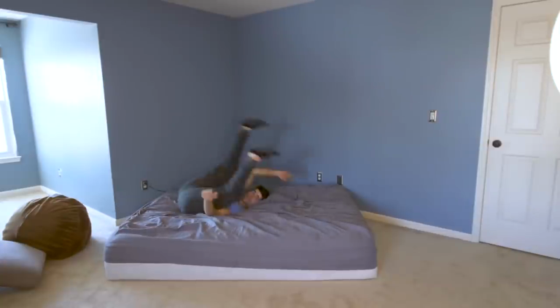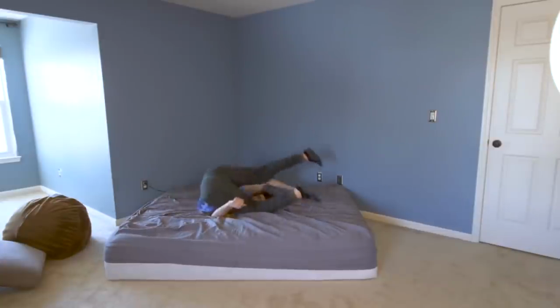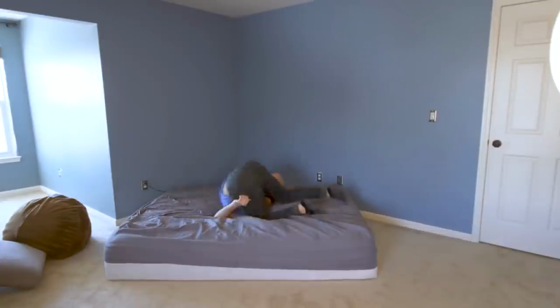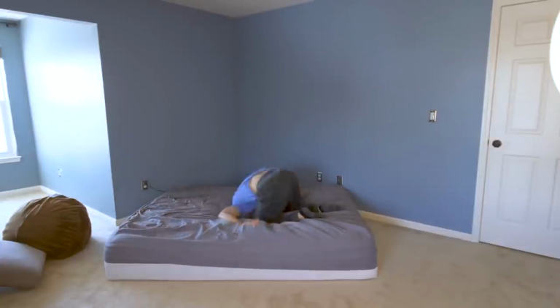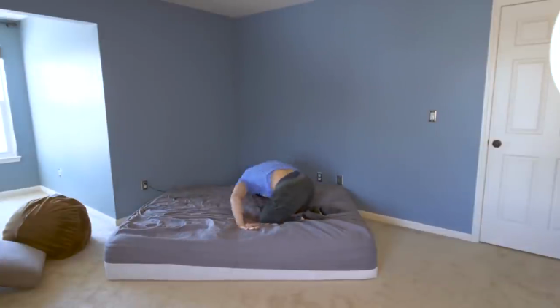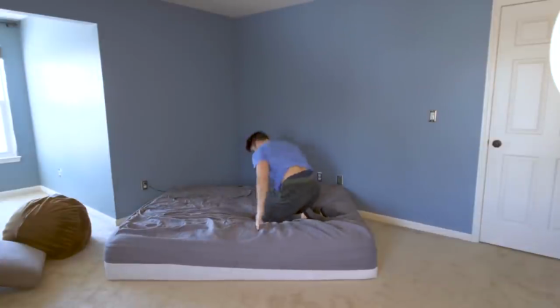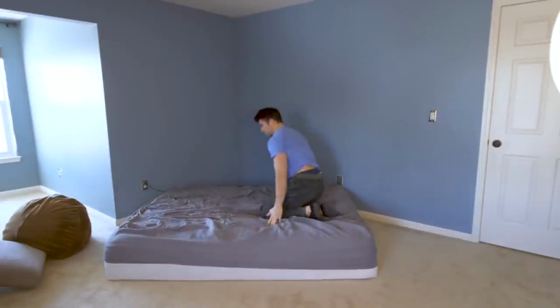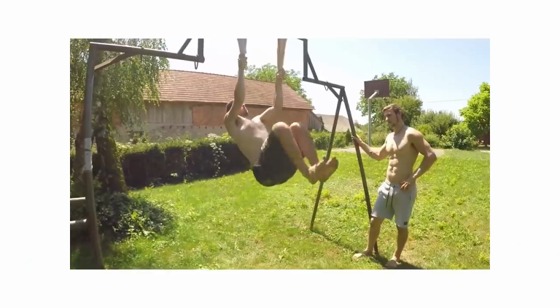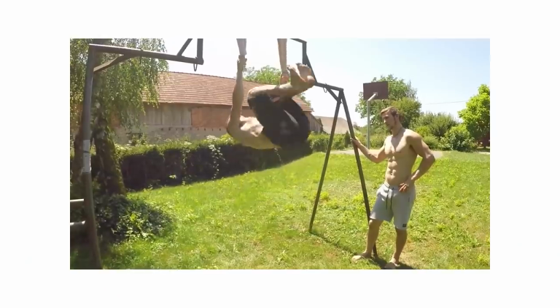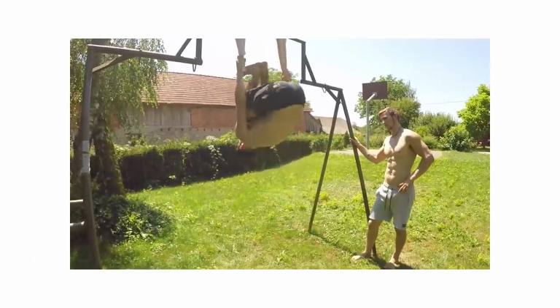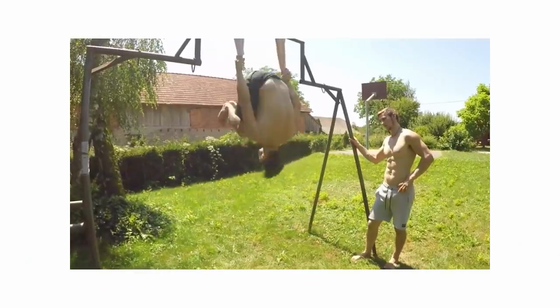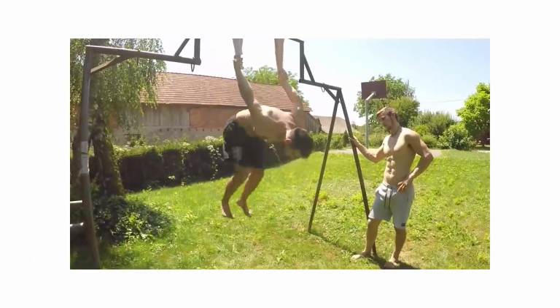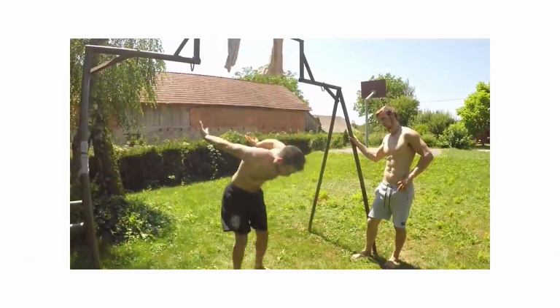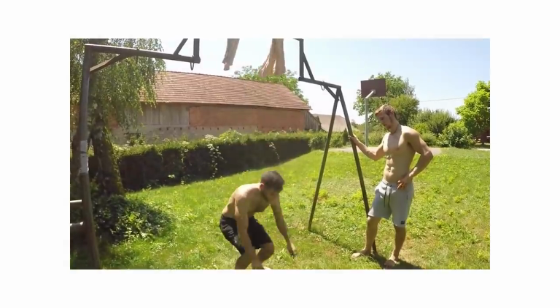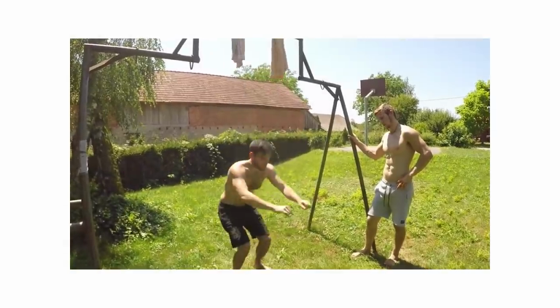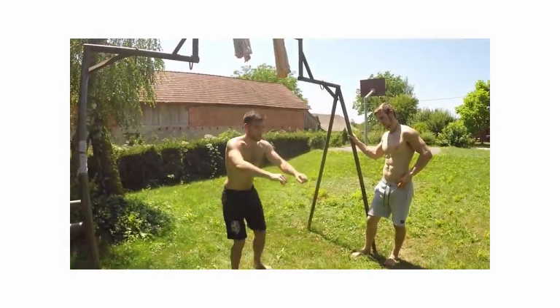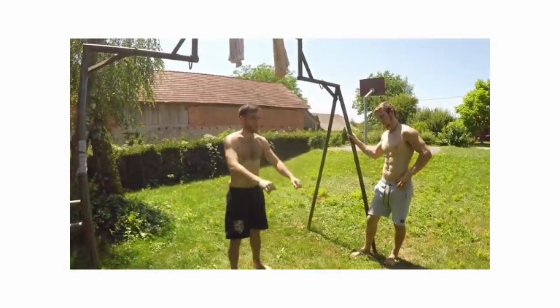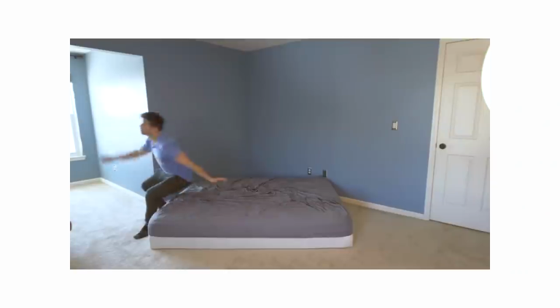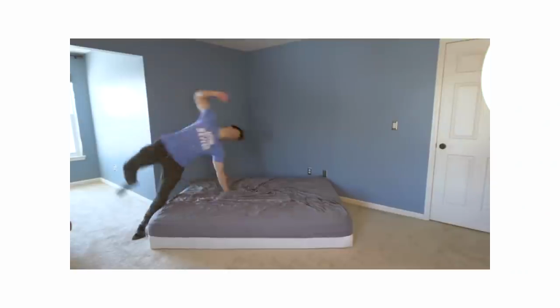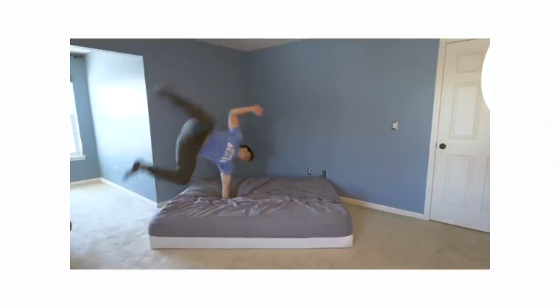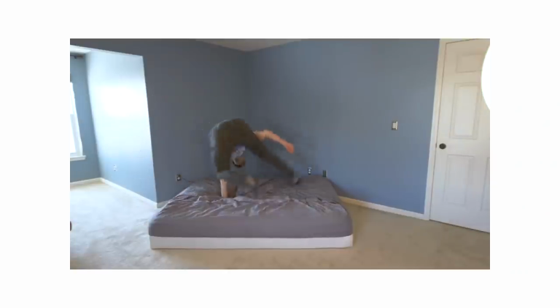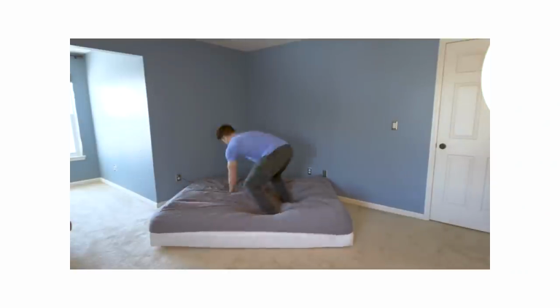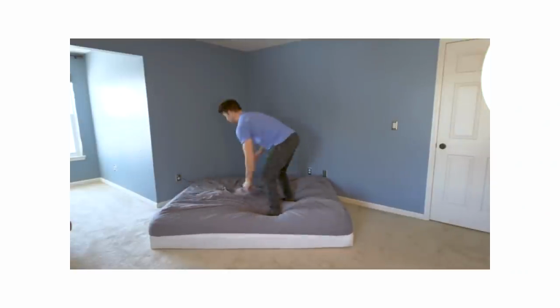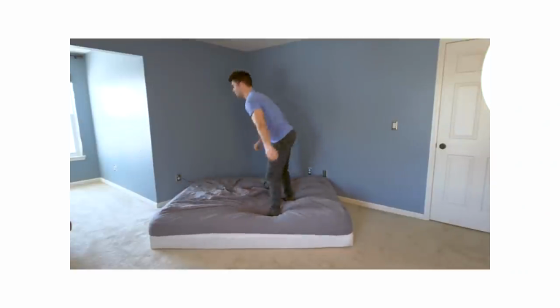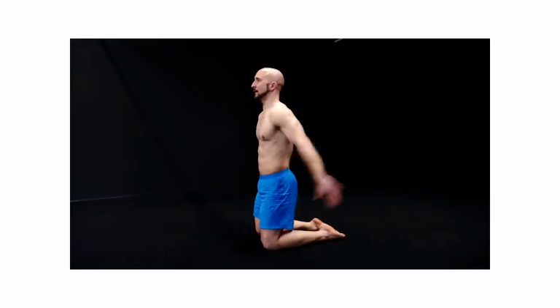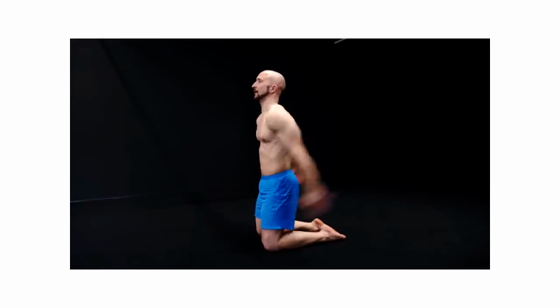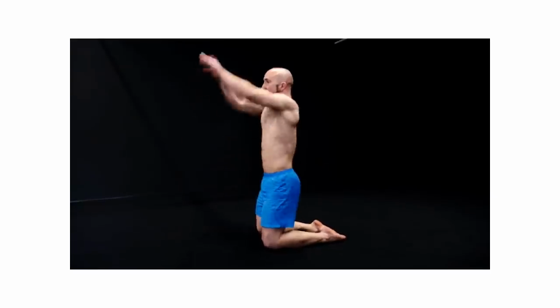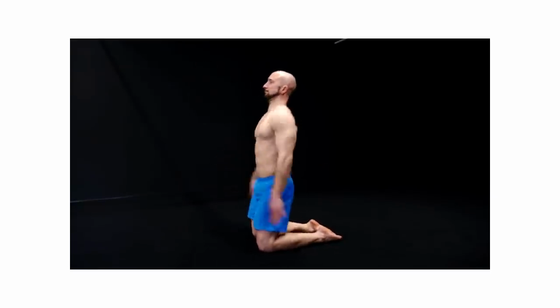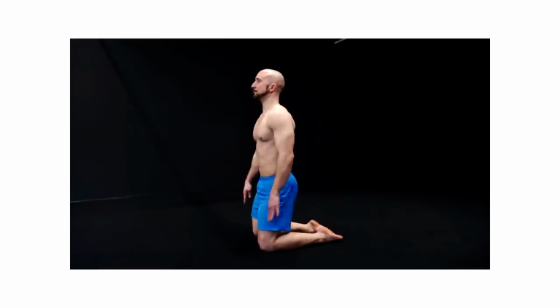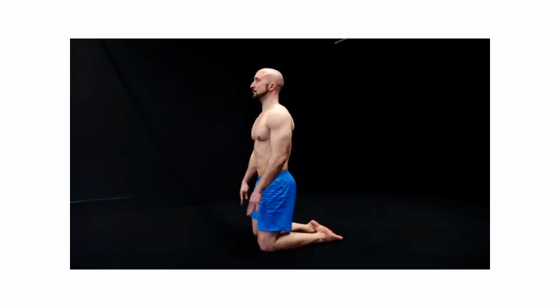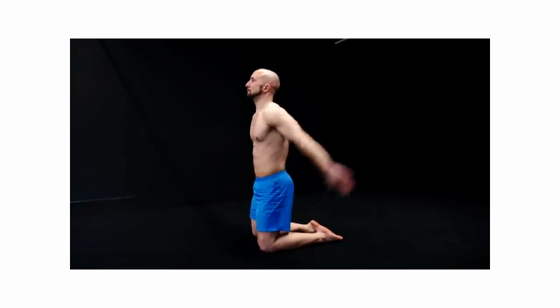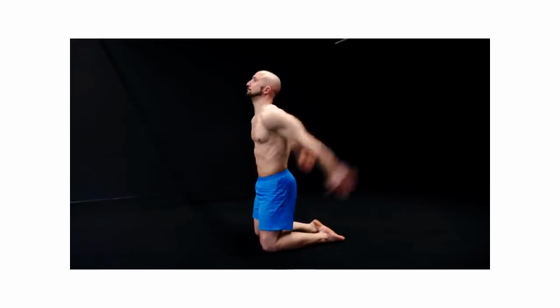The next thing I want to look for is some simple exercises that I can practice to get comfortable rotating and to make sure my jump is getting off on the right foot.